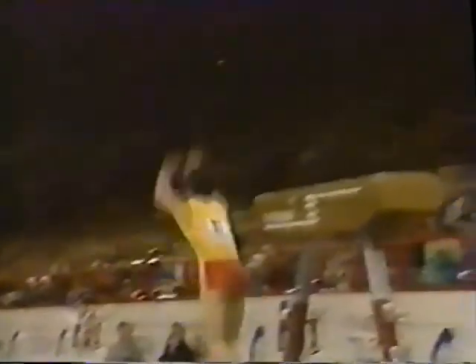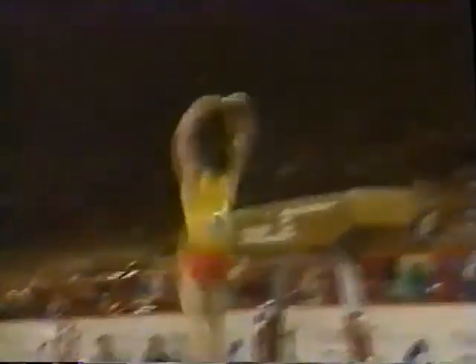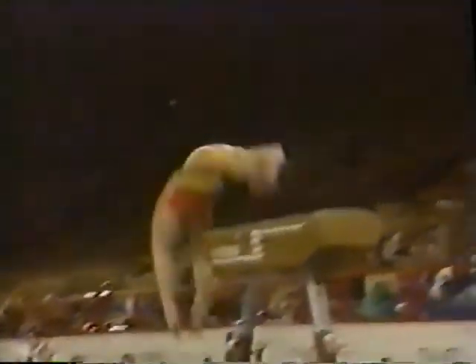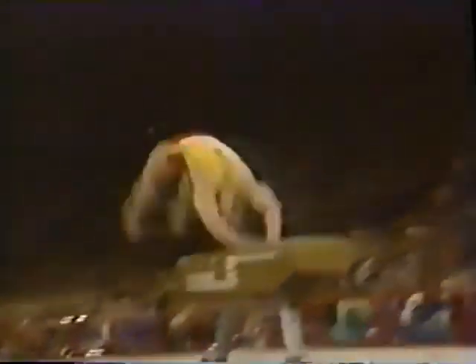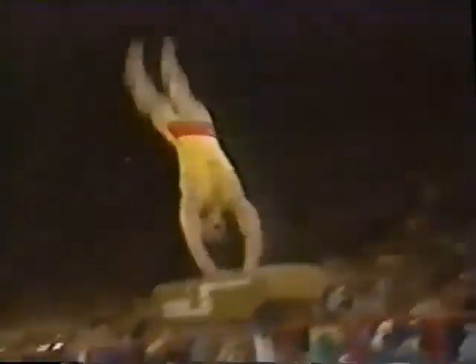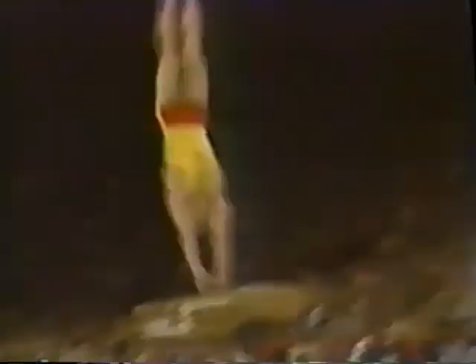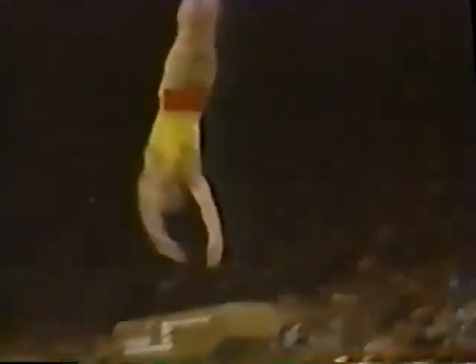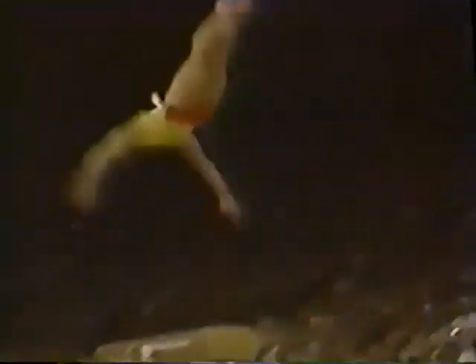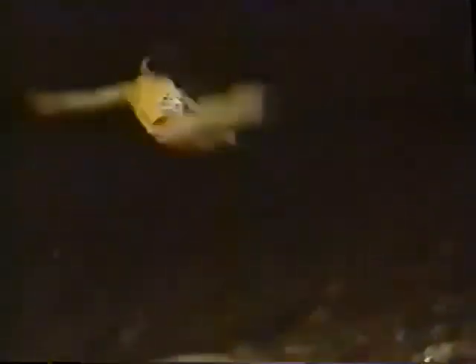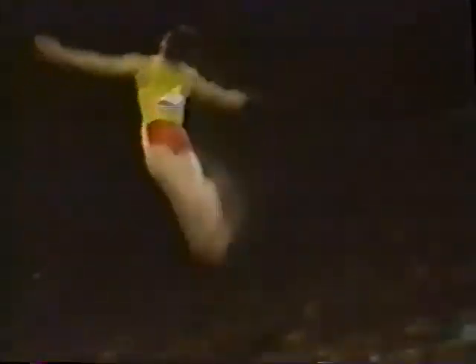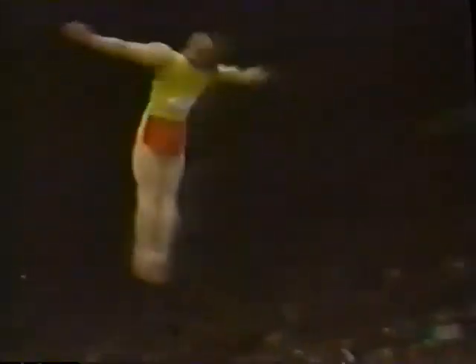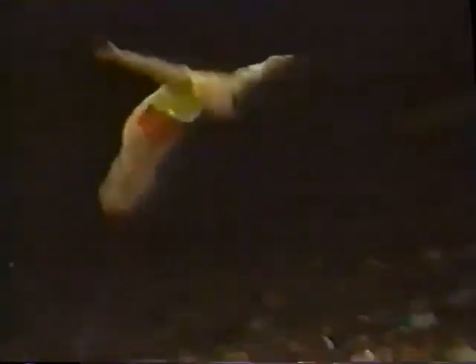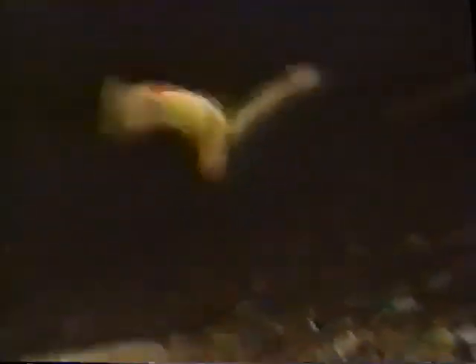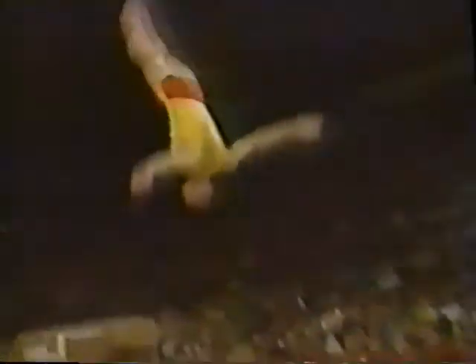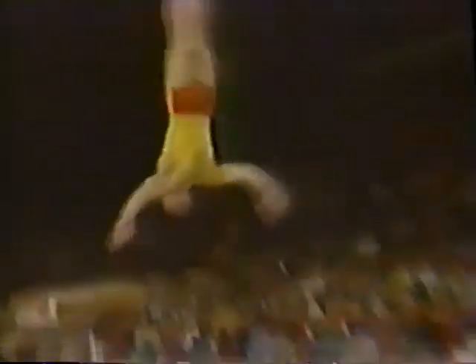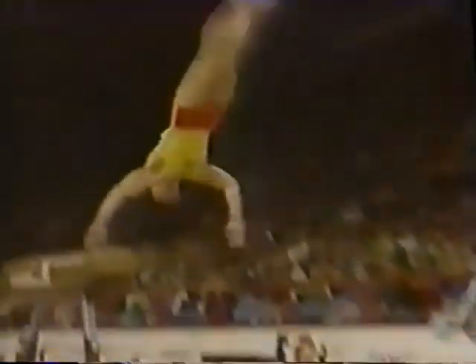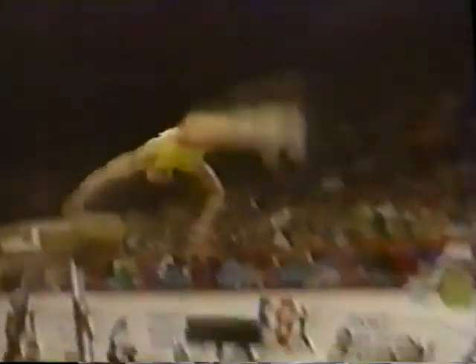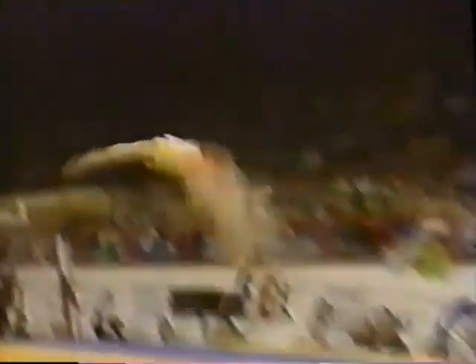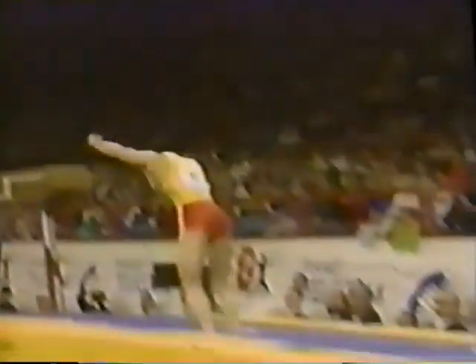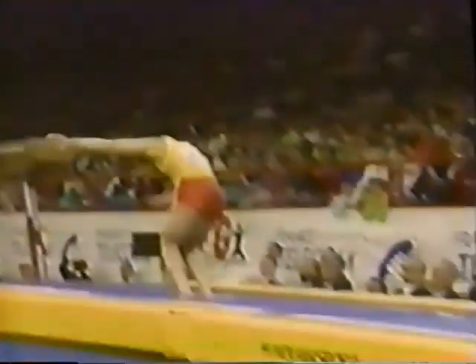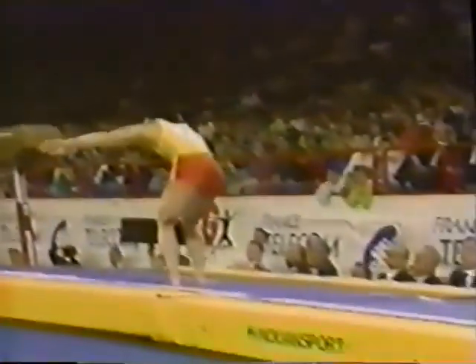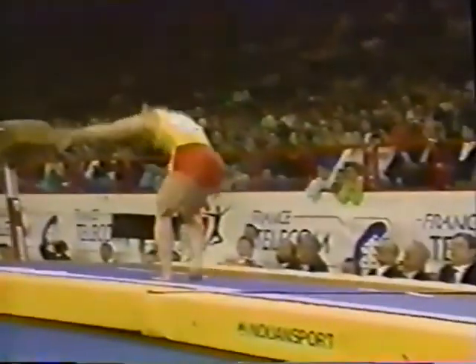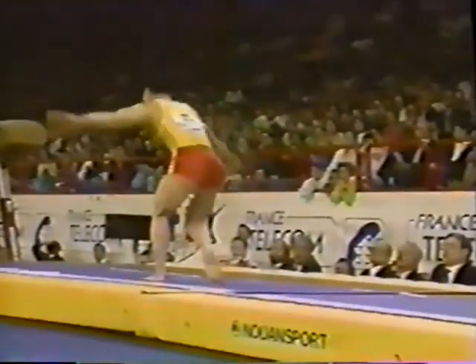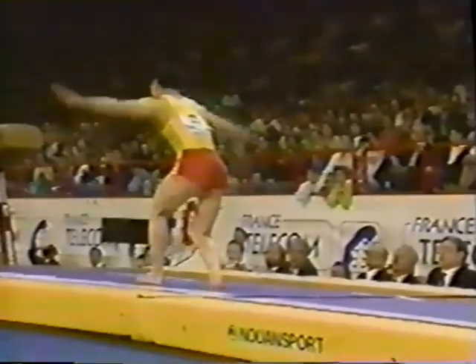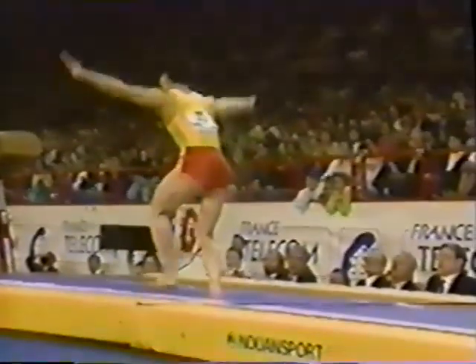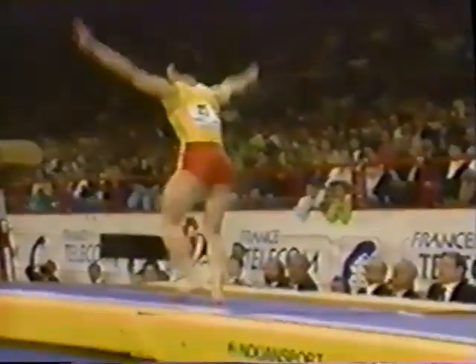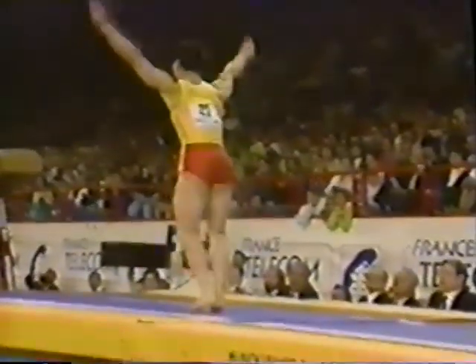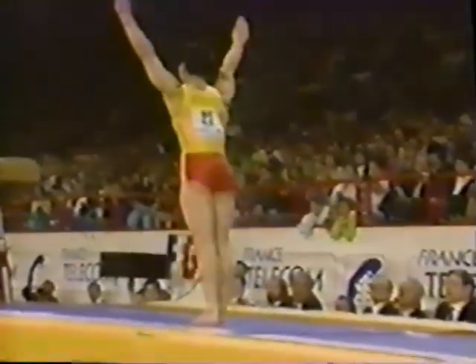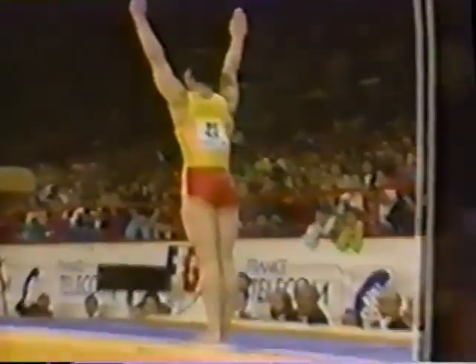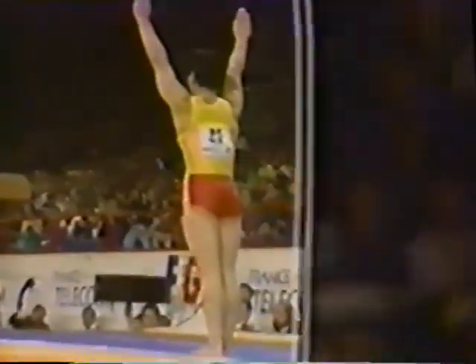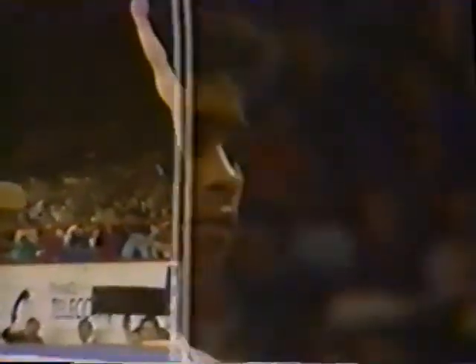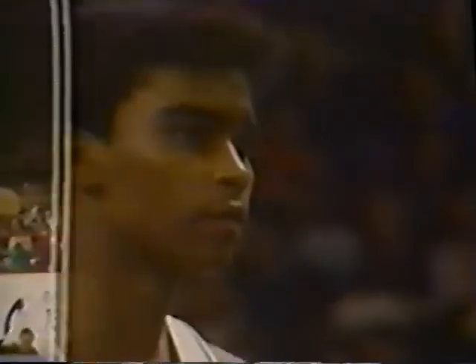Great height off this horse in a nice, stretched out, laid out position. Pretty good landing.